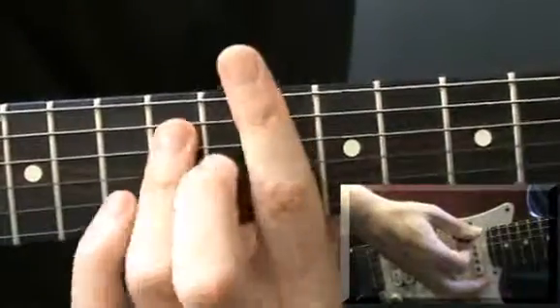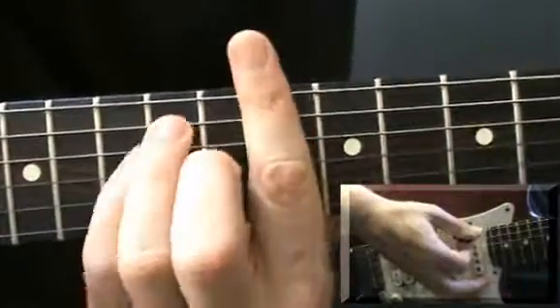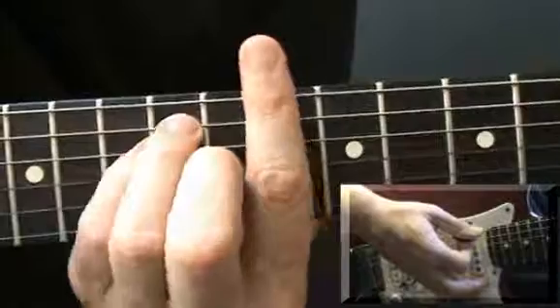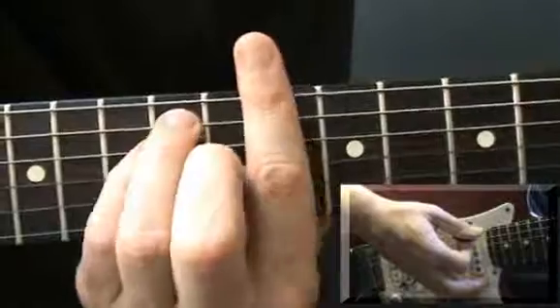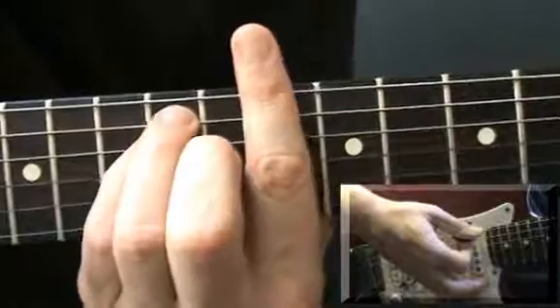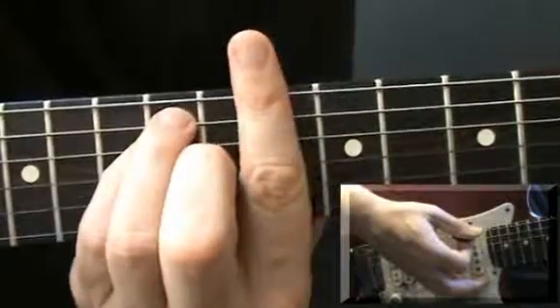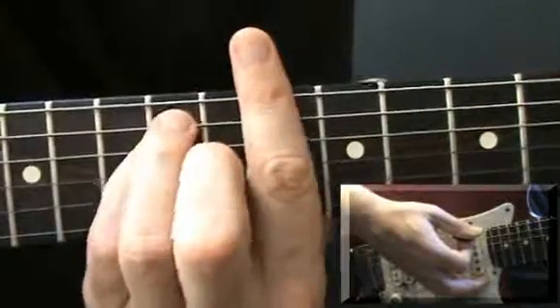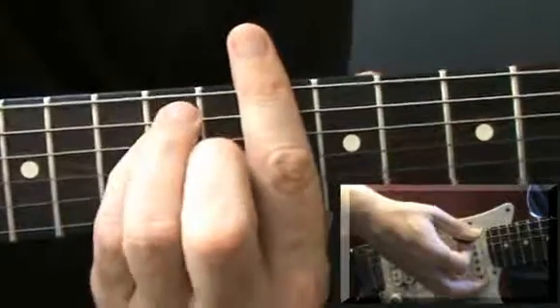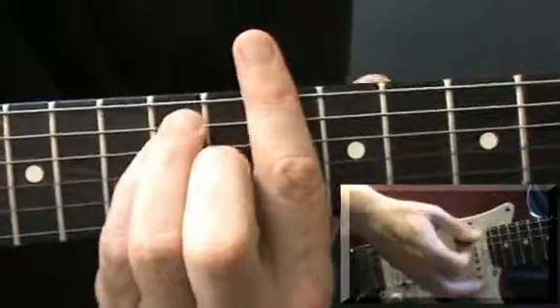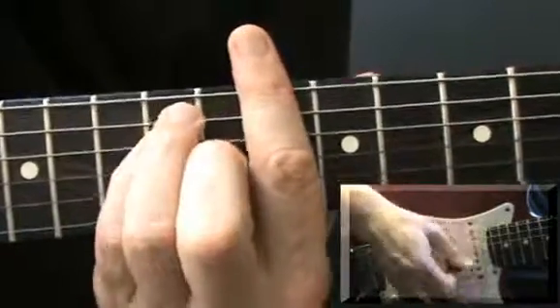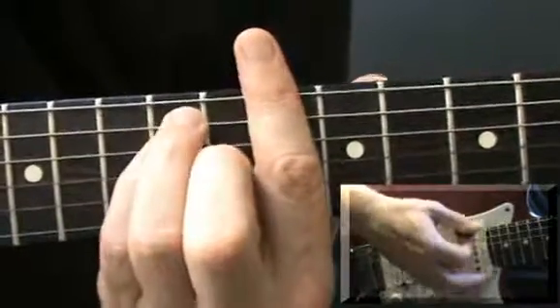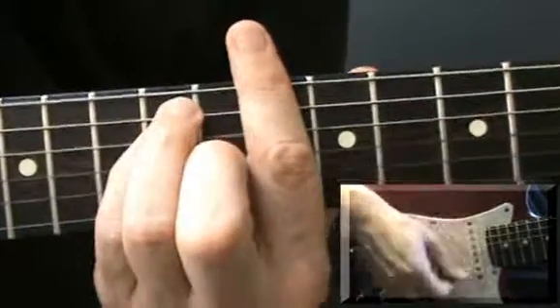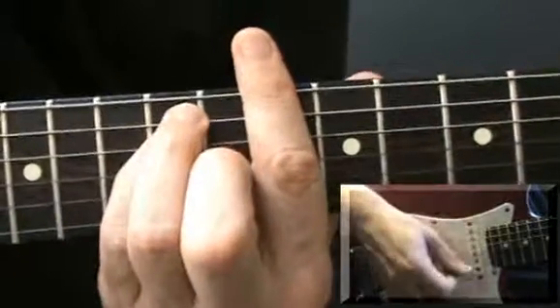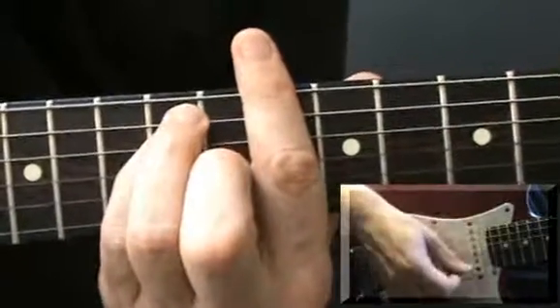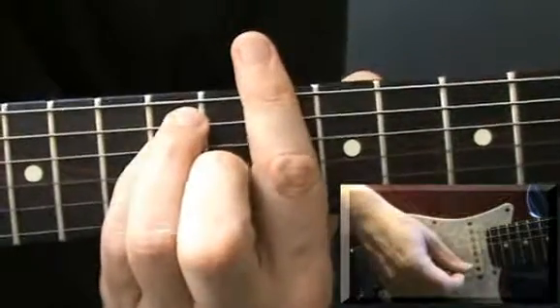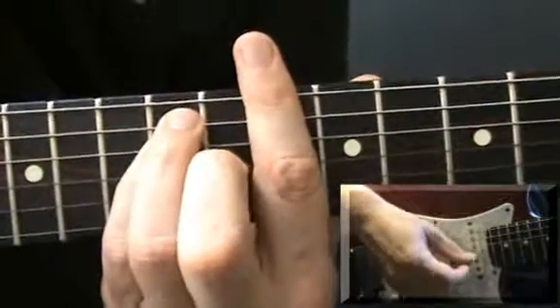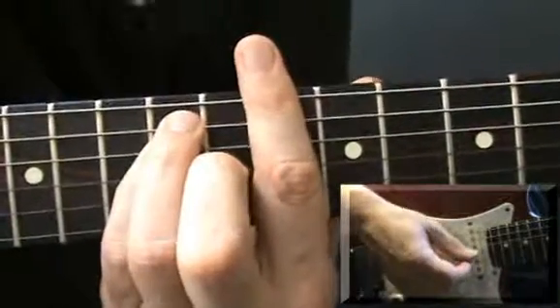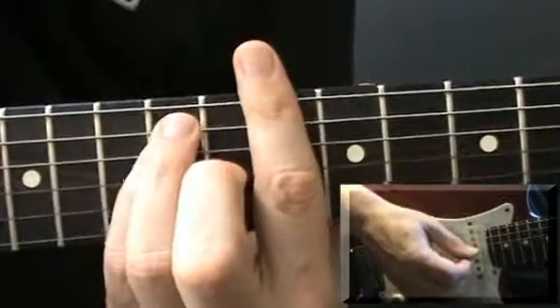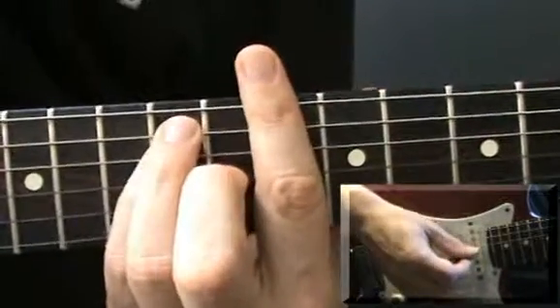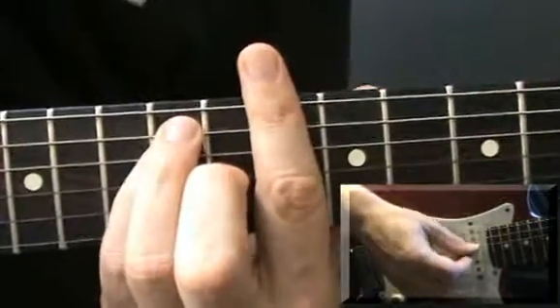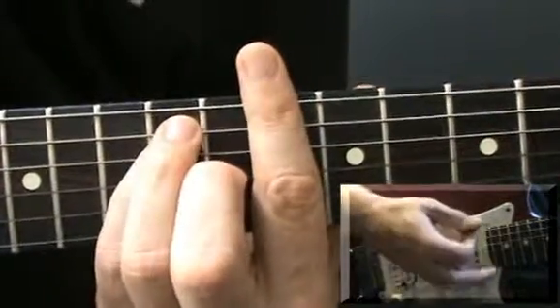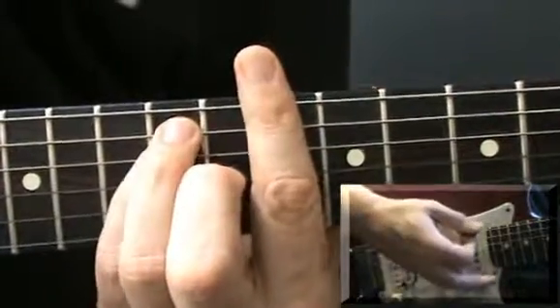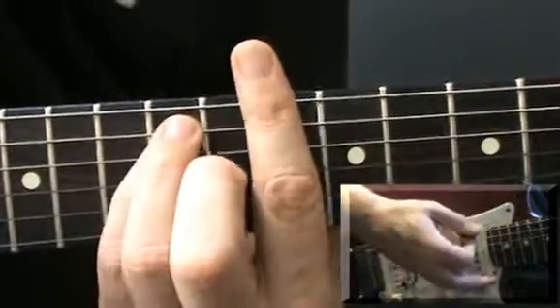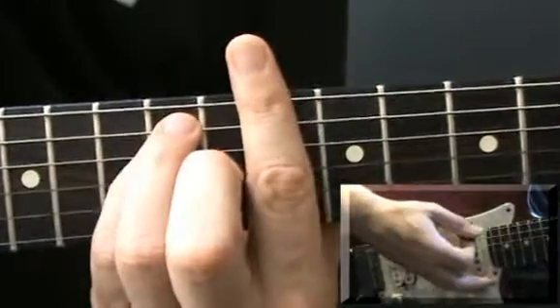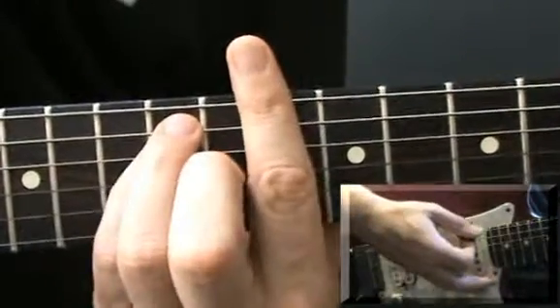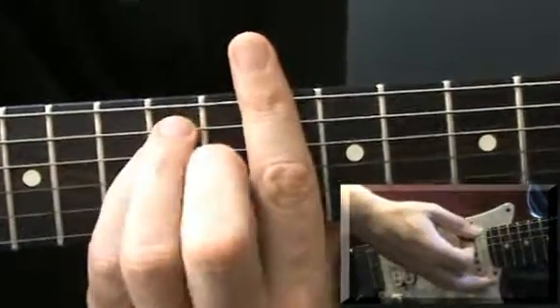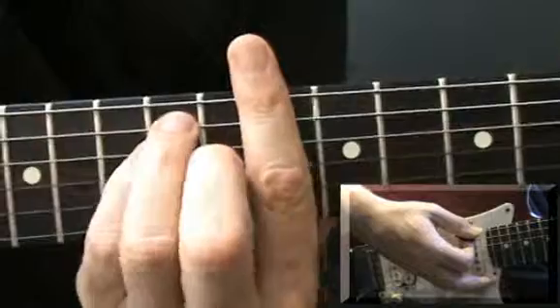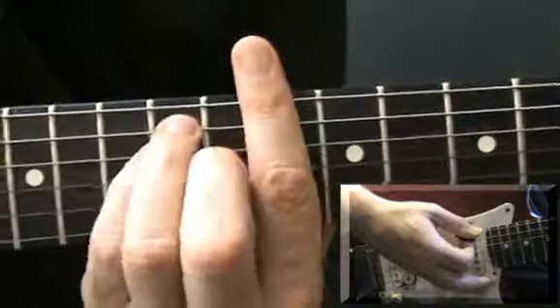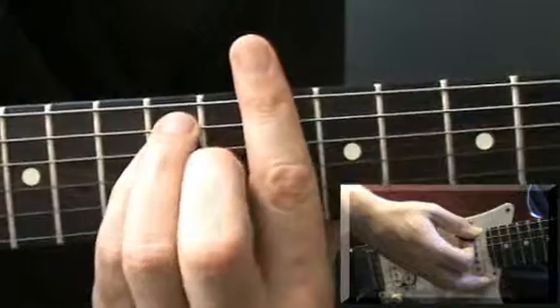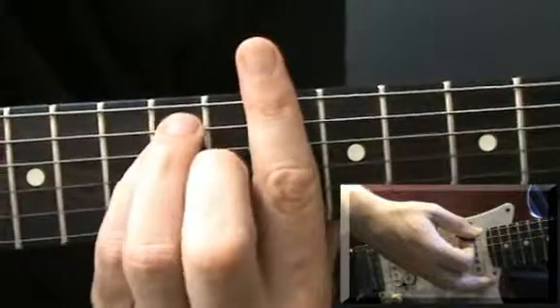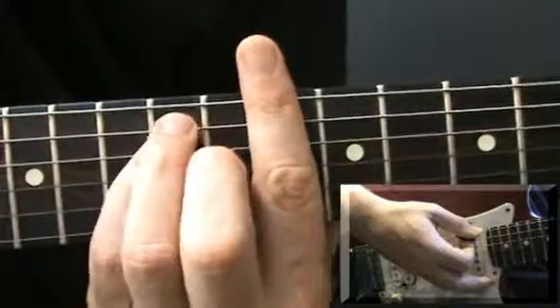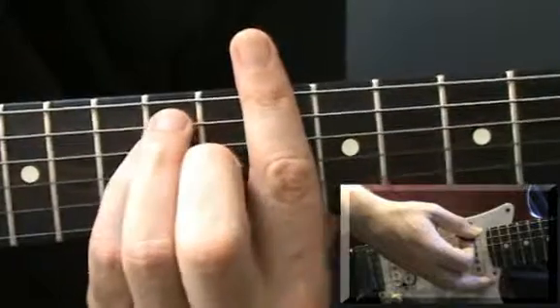And then D. So 3 times round and then just finish on the D. I'll try that again.